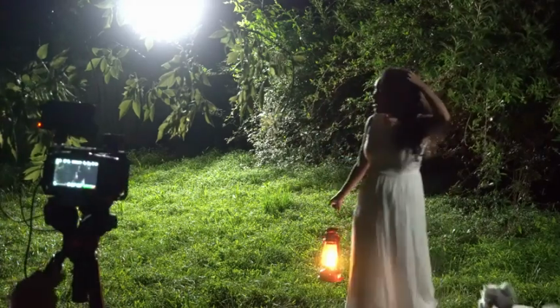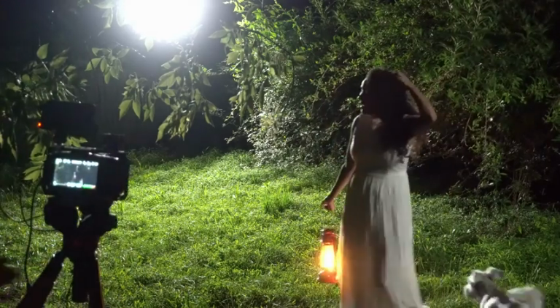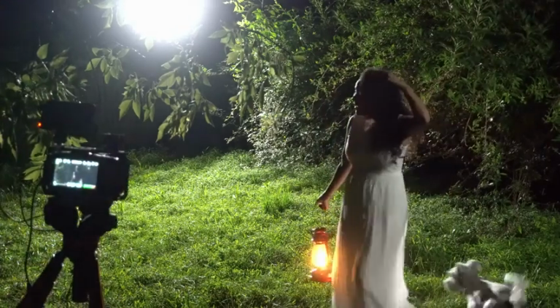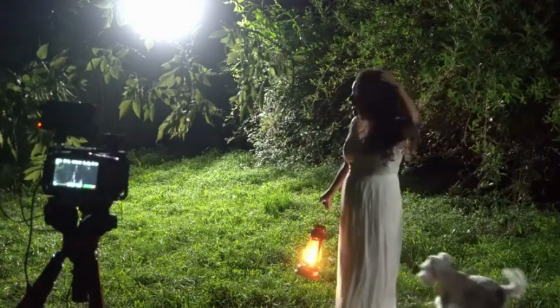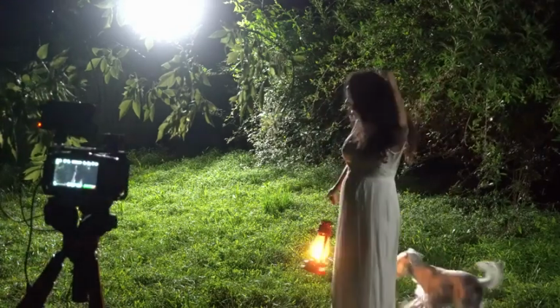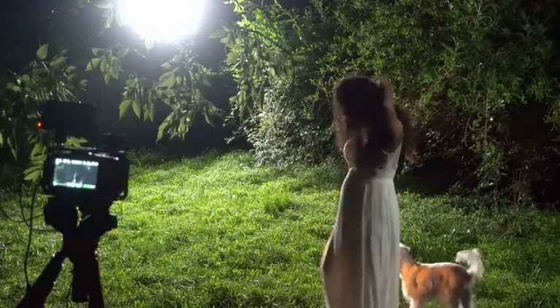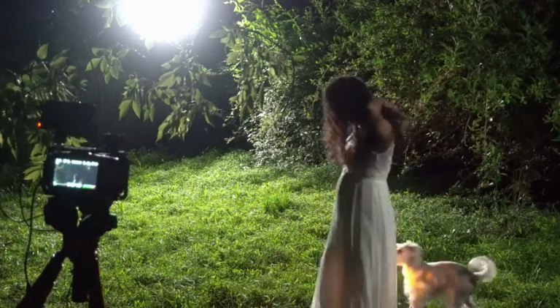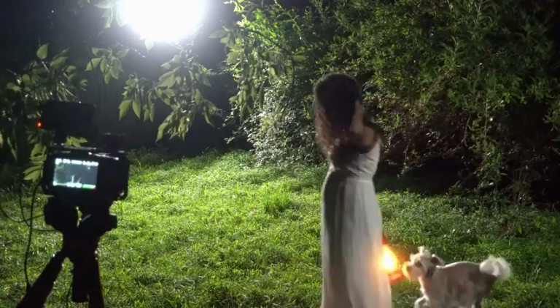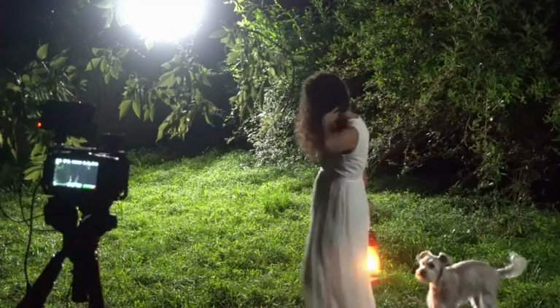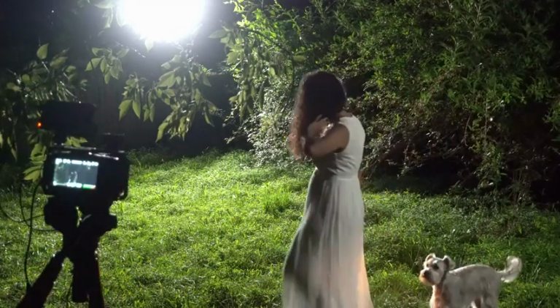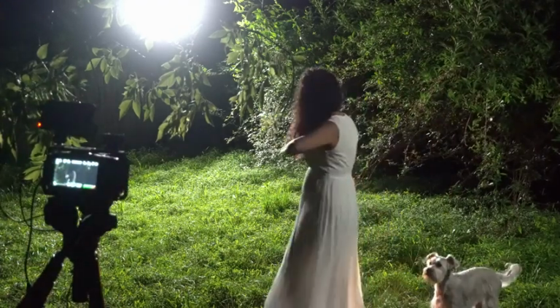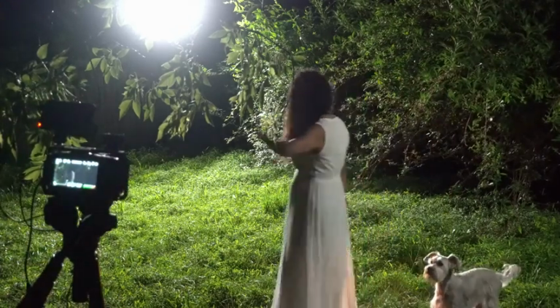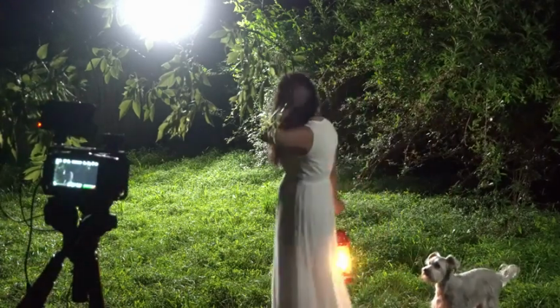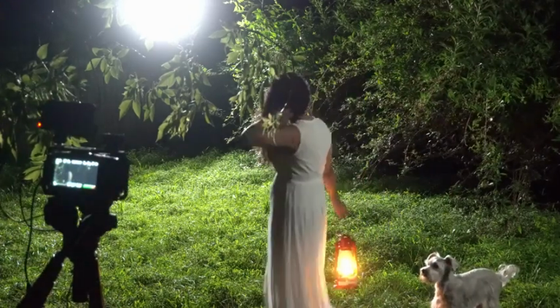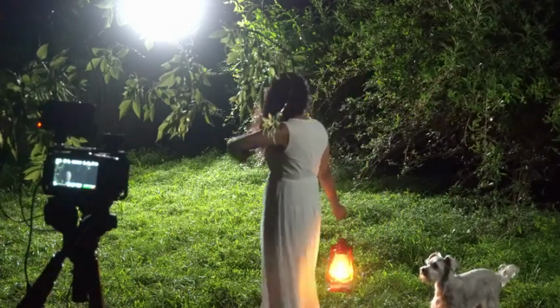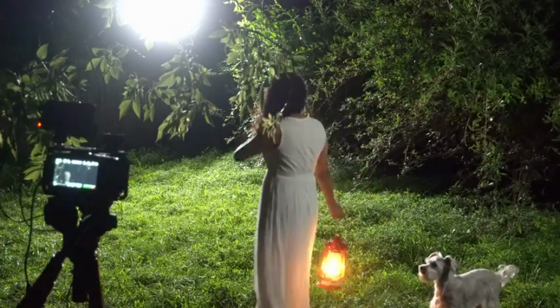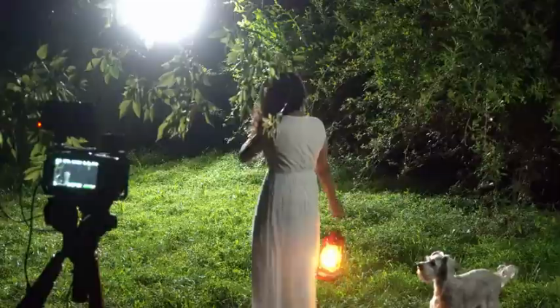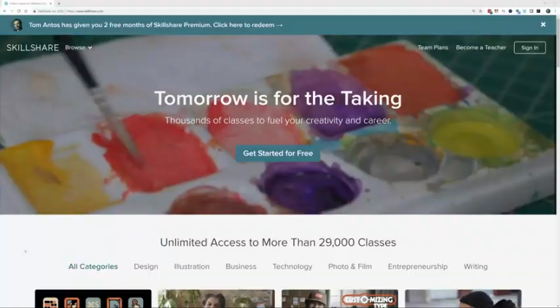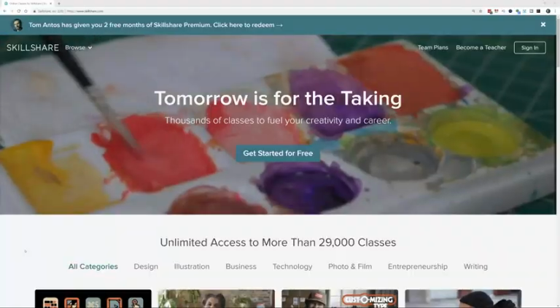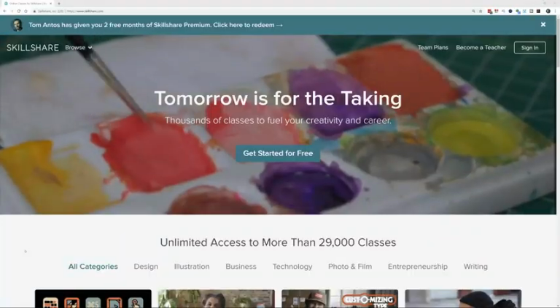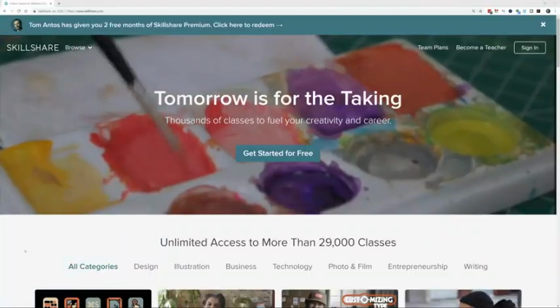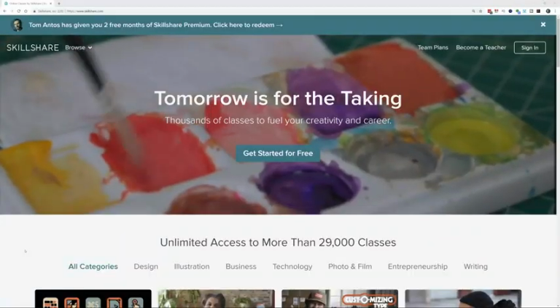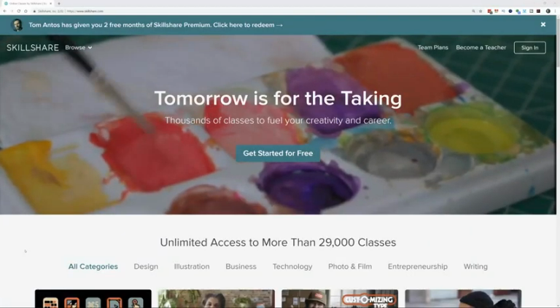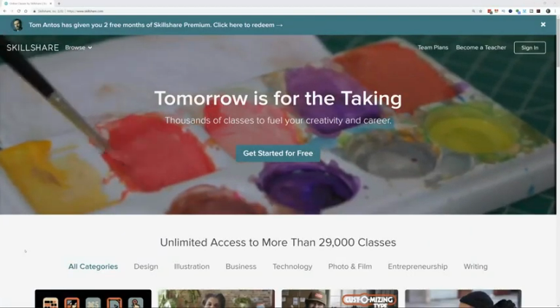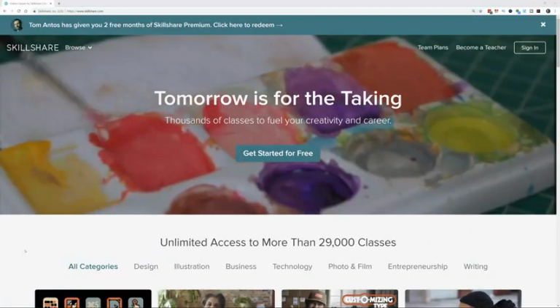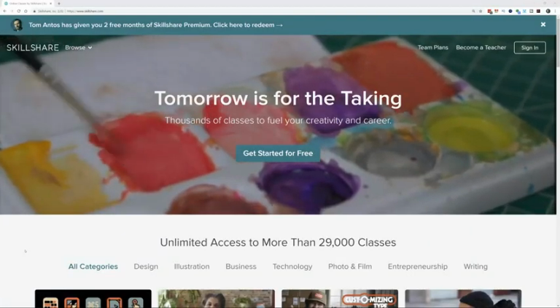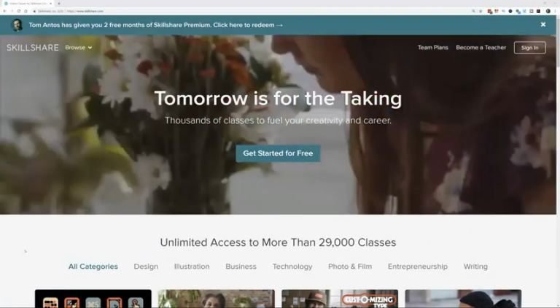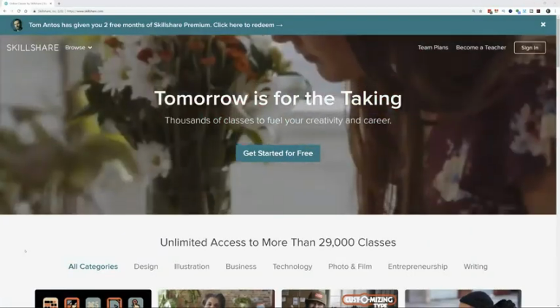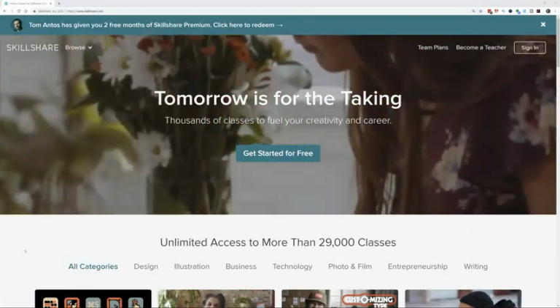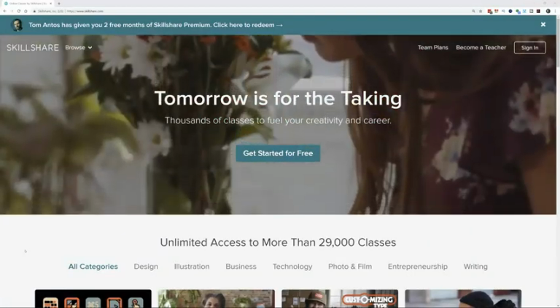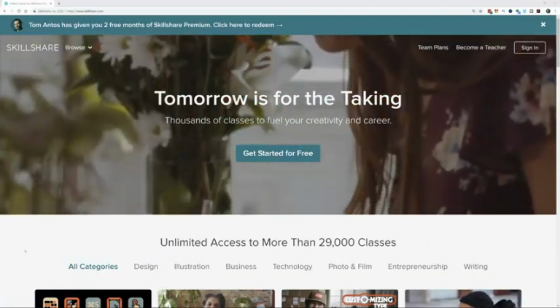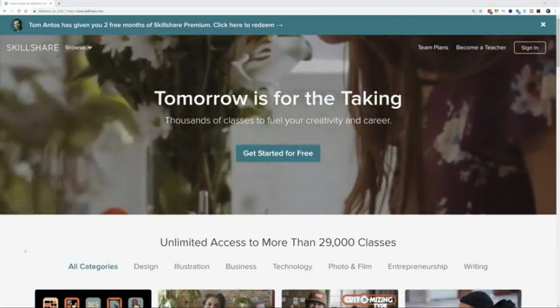Before I jump into the breakdown of all the lighting and post-production, I just wanted to give a quick shout out to the sponsor of today's video, which is Skillshare.